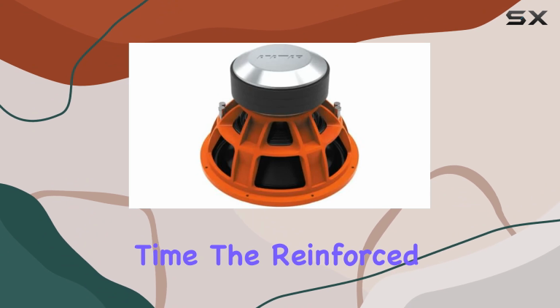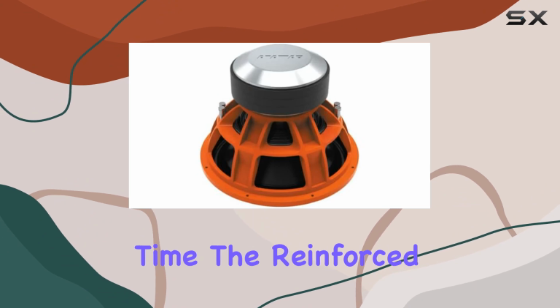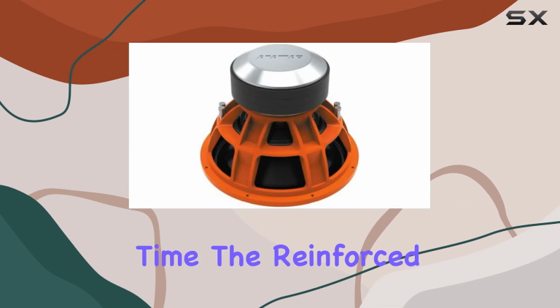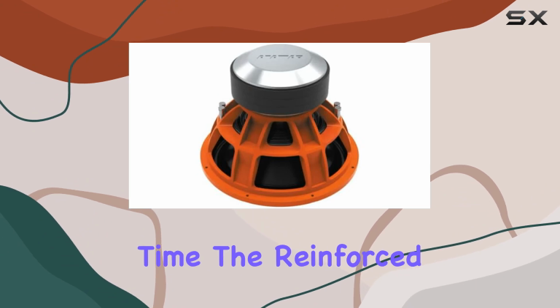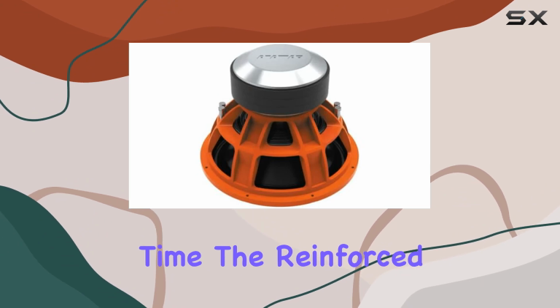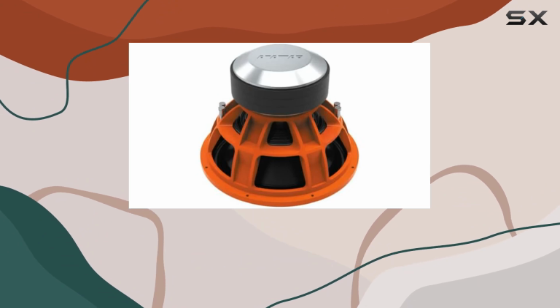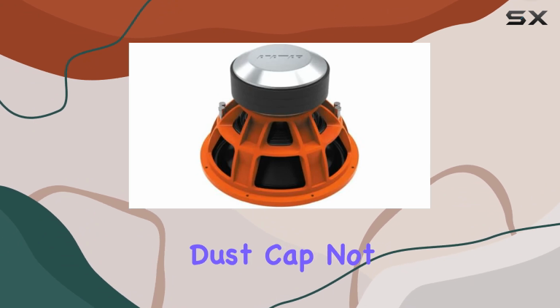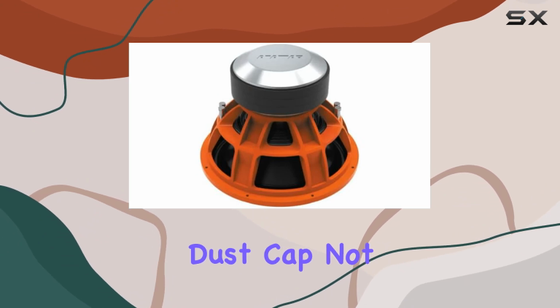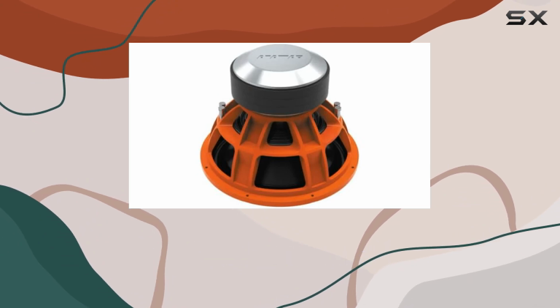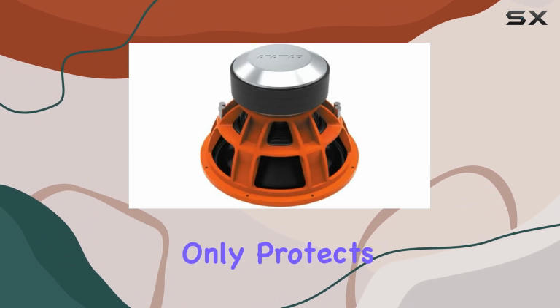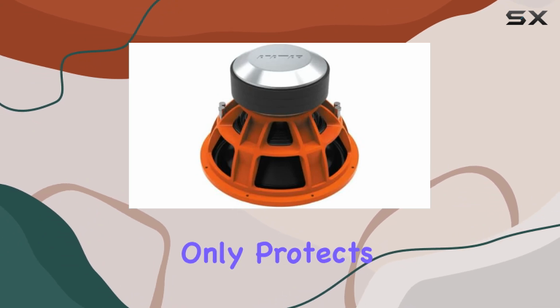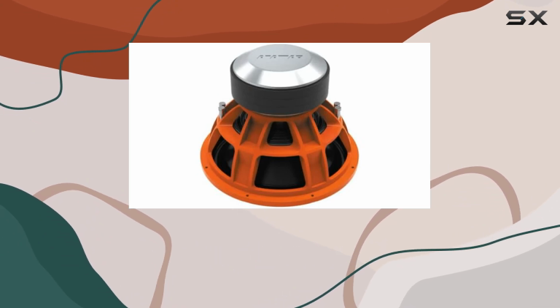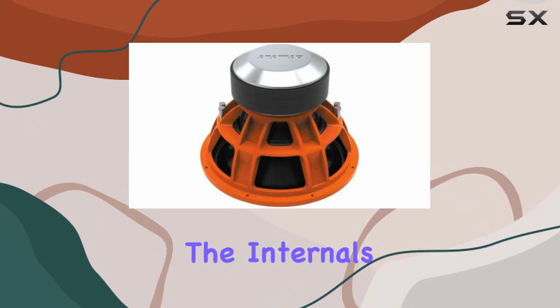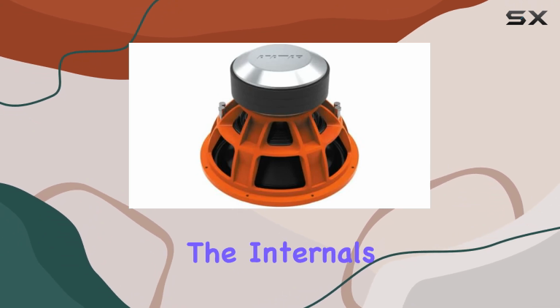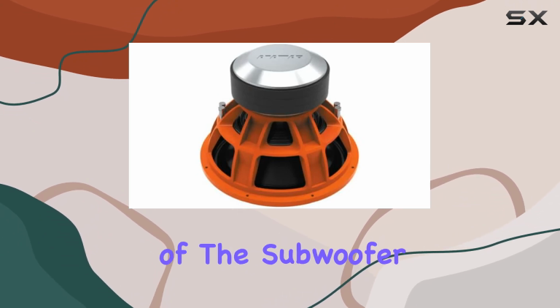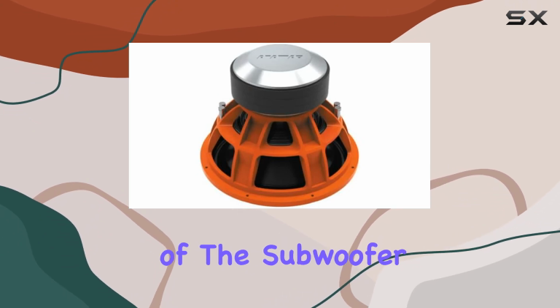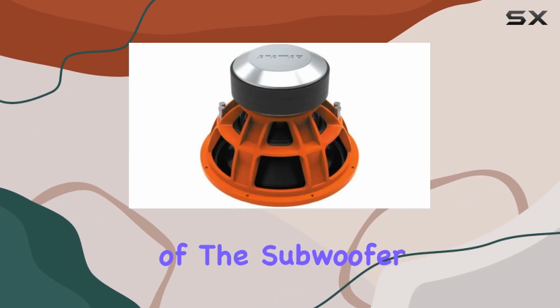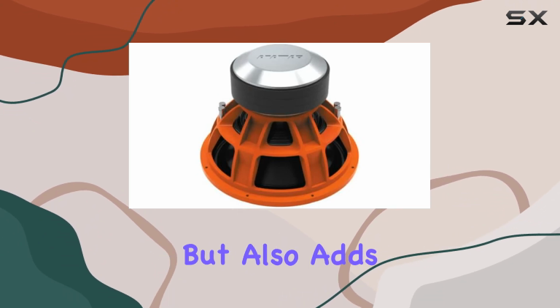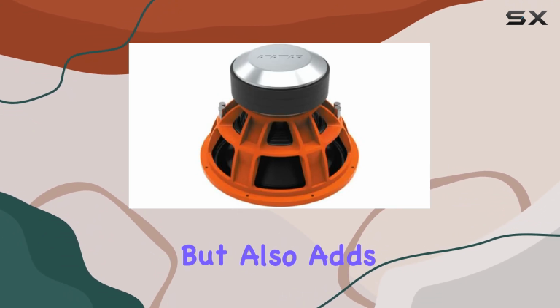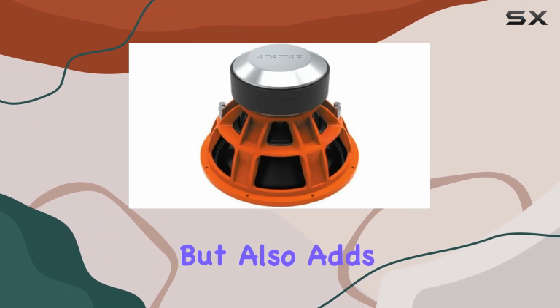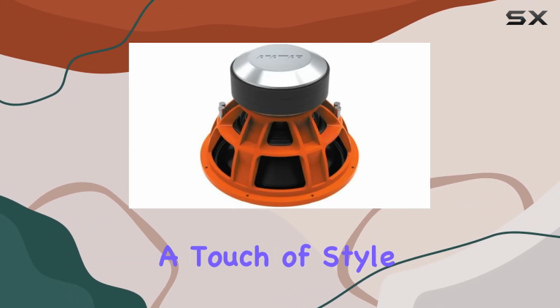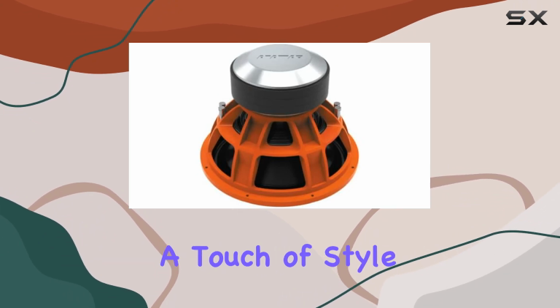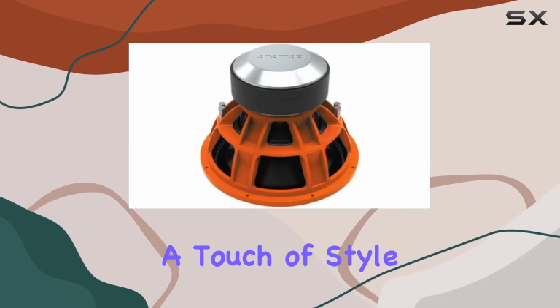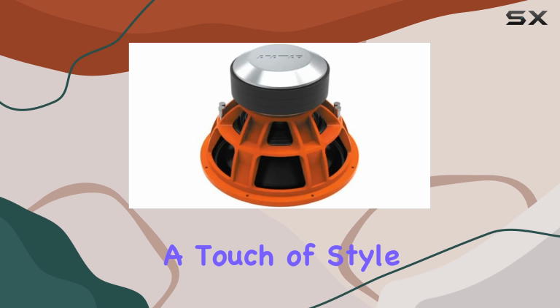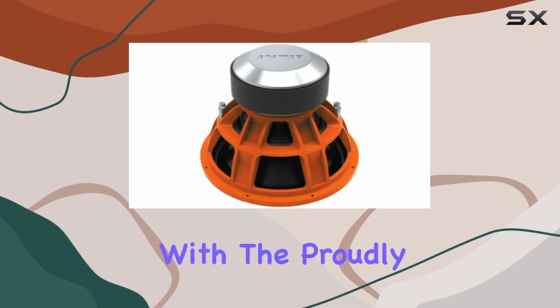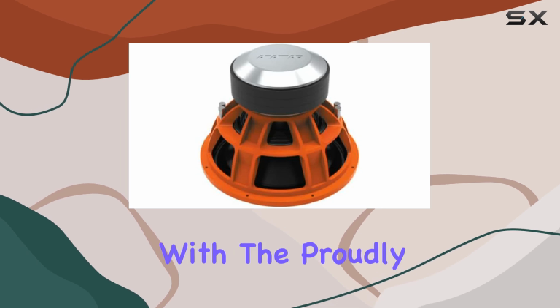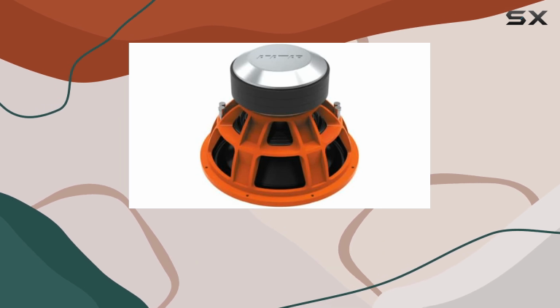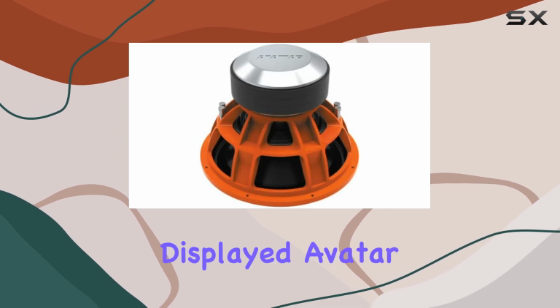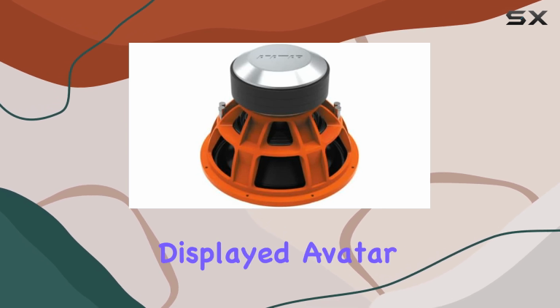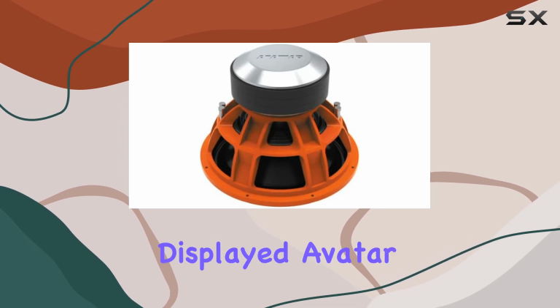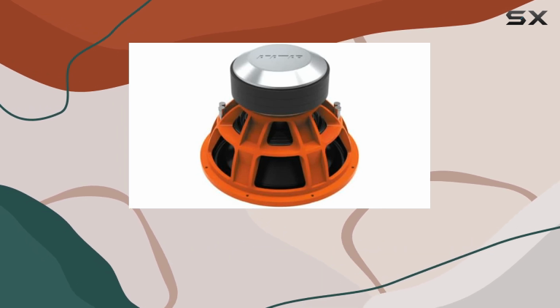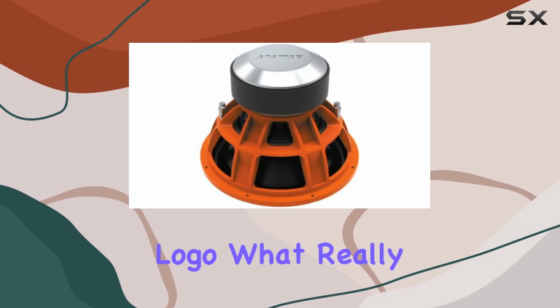The reinforced dust cap not only protects the internals of the subwoofer but also adds a touch of style with the proudly displayed avatar logo.